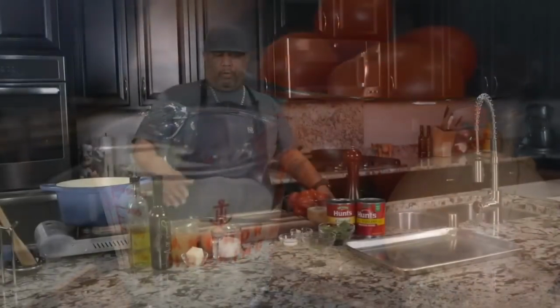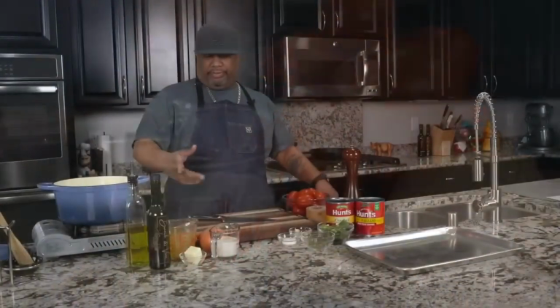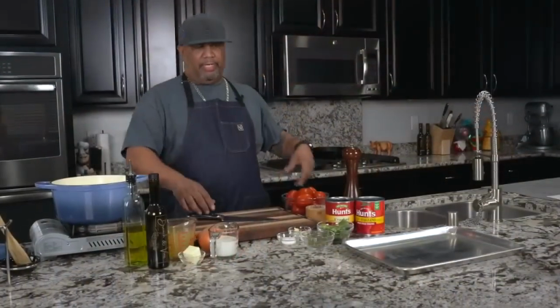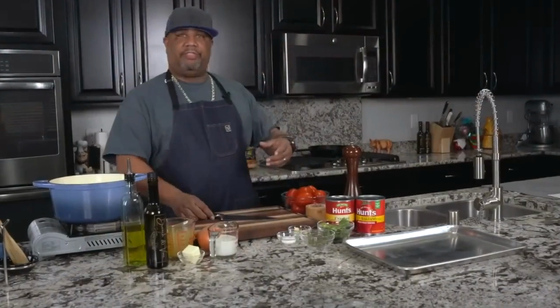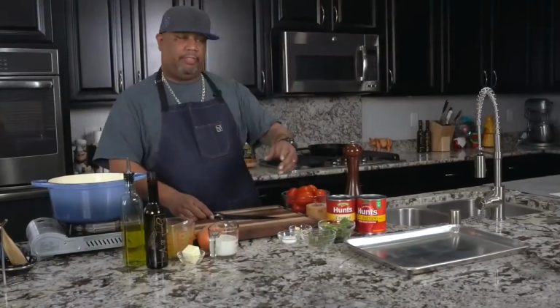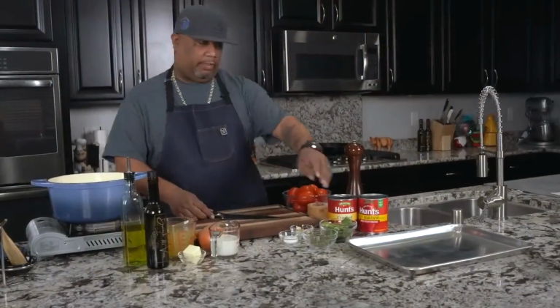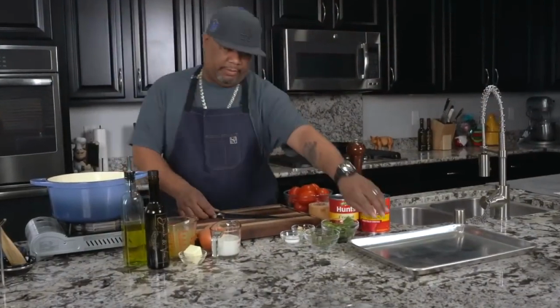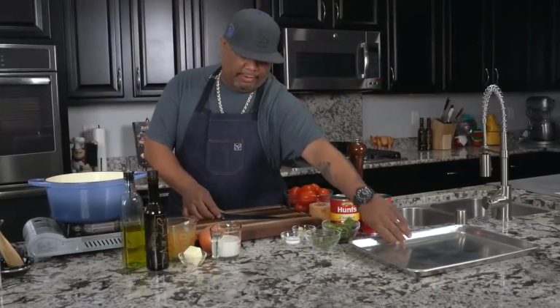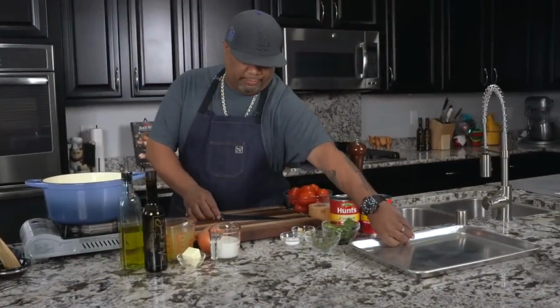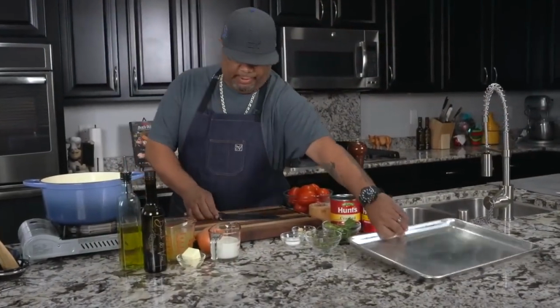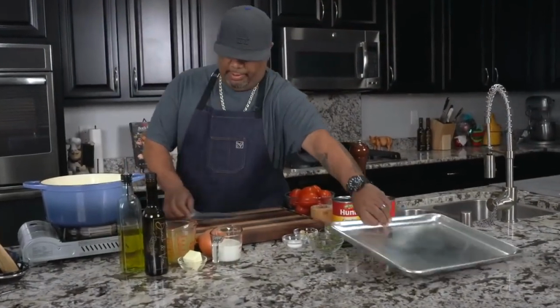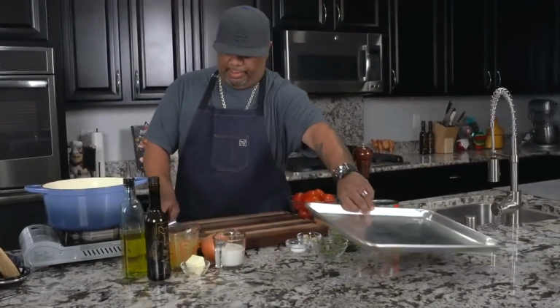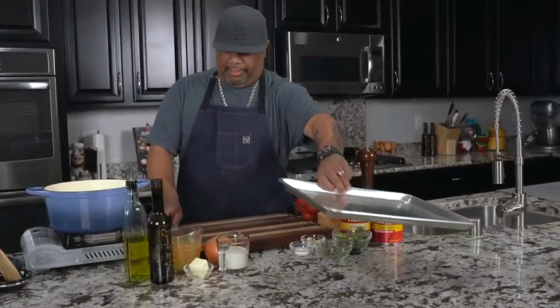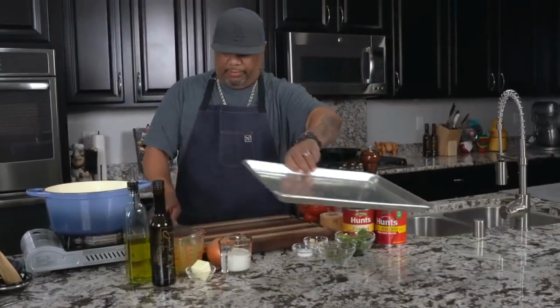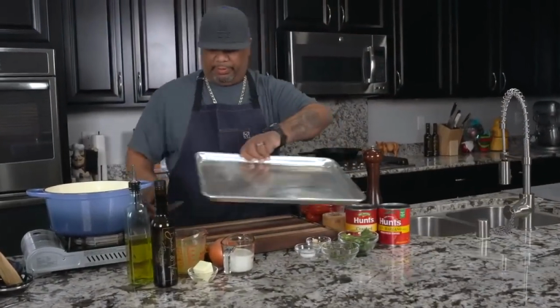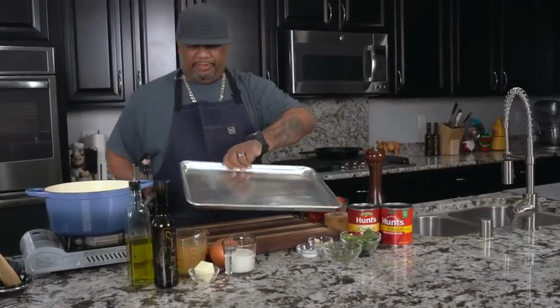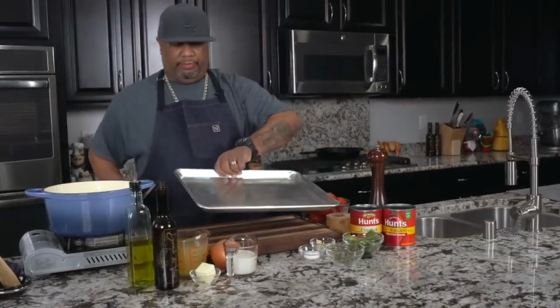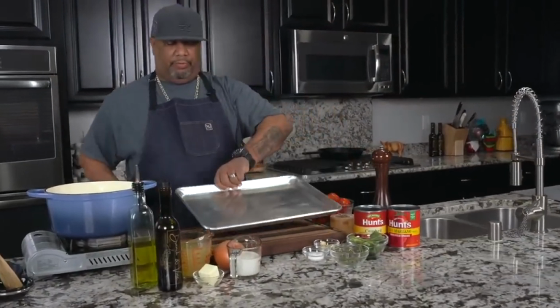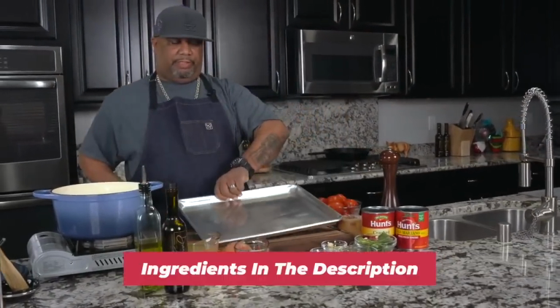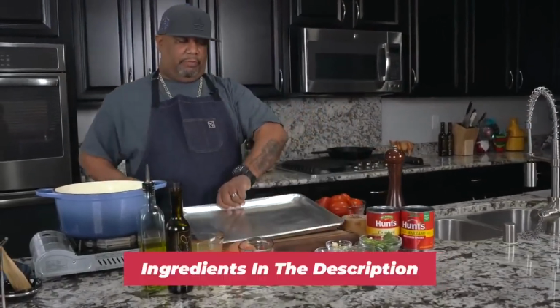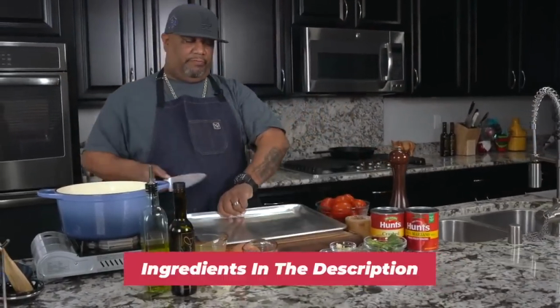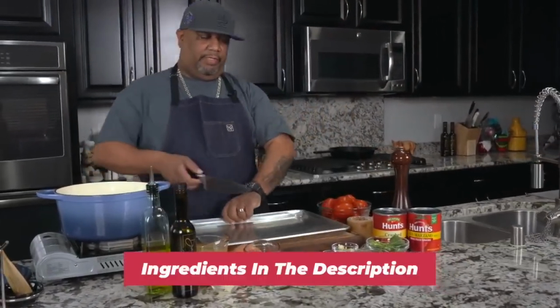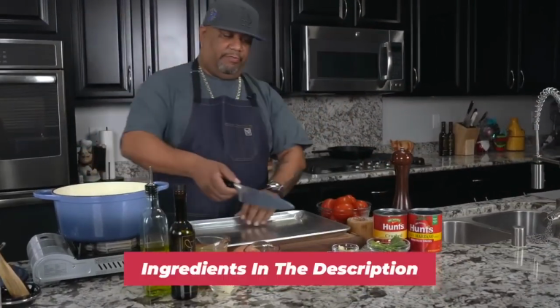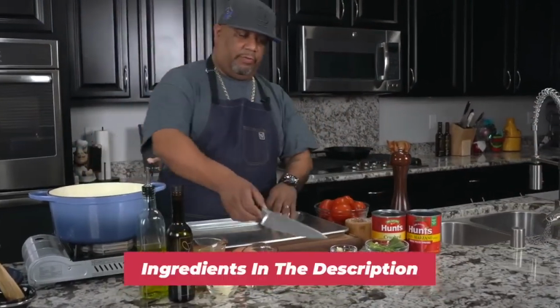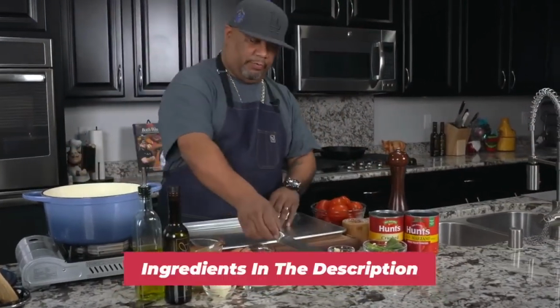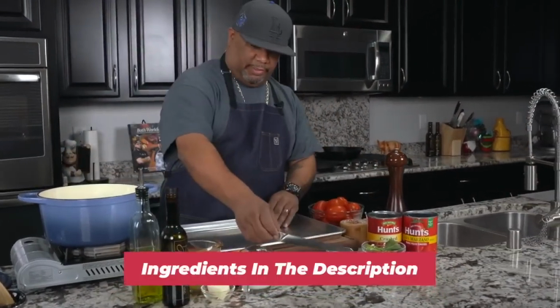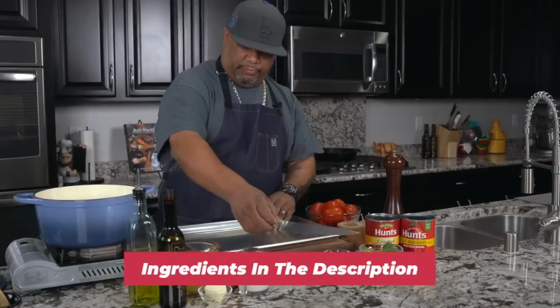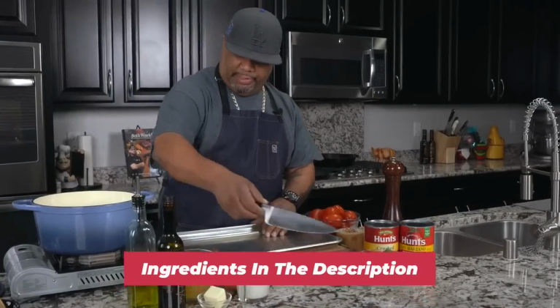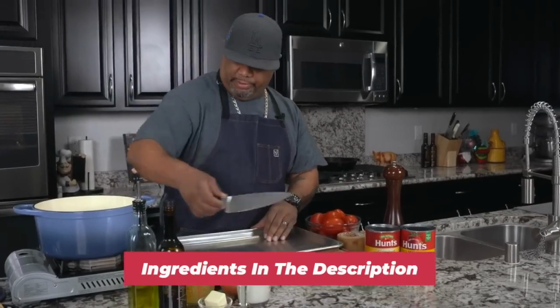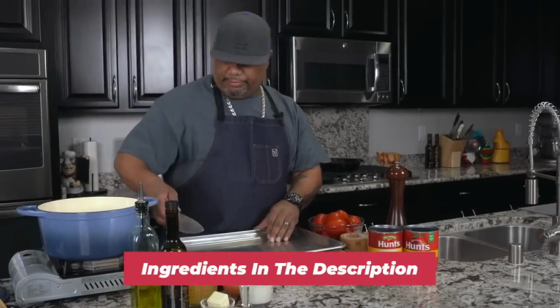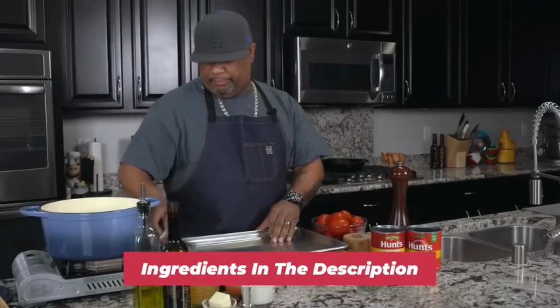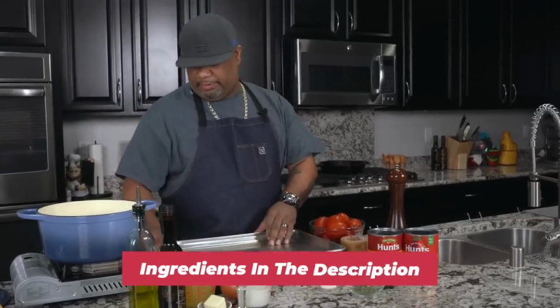Okay, so you guys just seen all of the ingredients, and especially if you're new to my channel, don't forget the full ingredient list will be down in the description box.